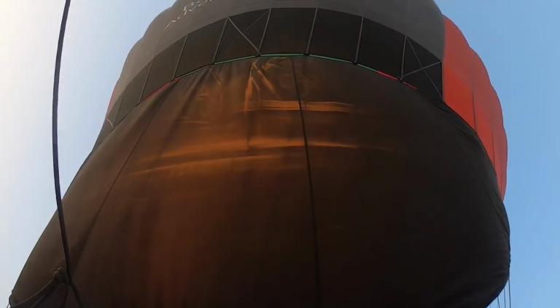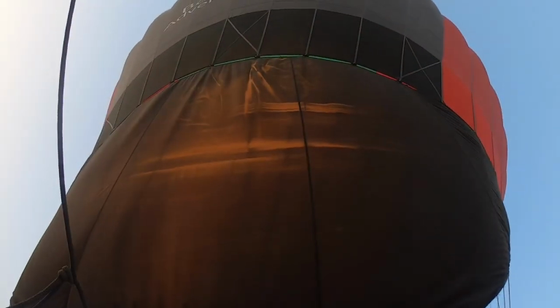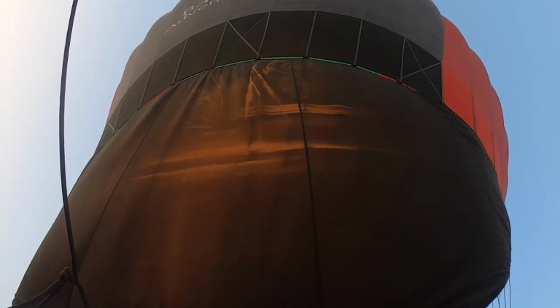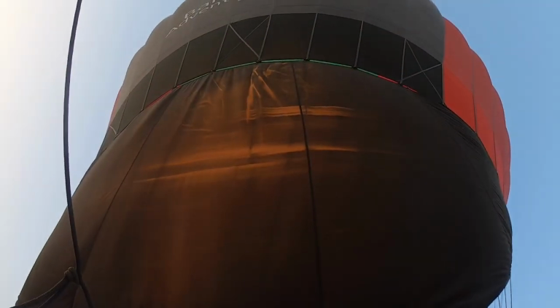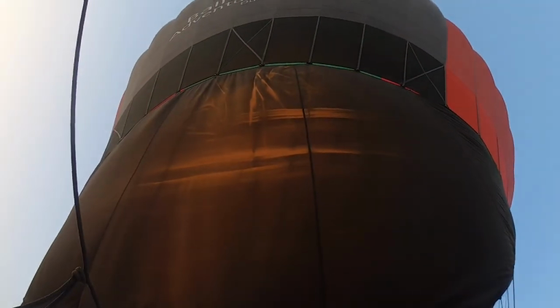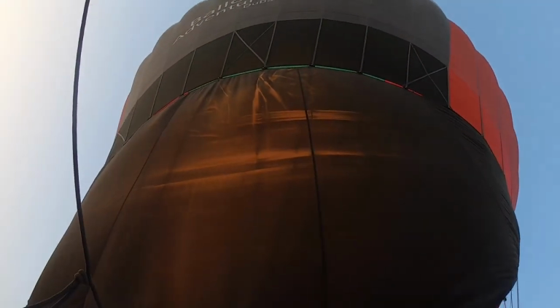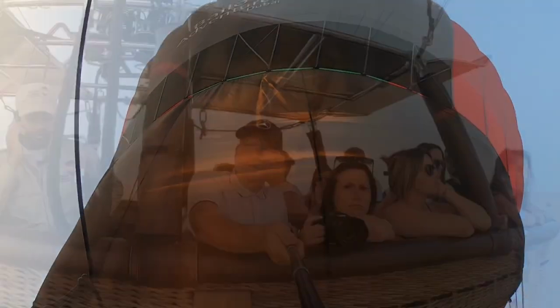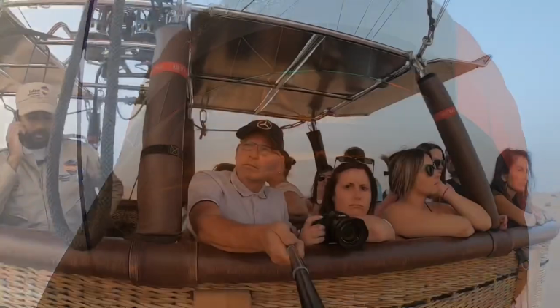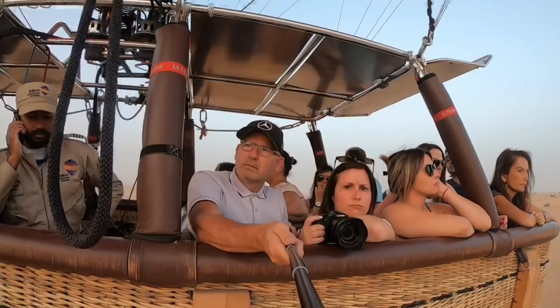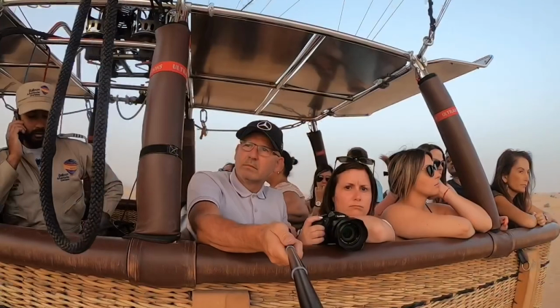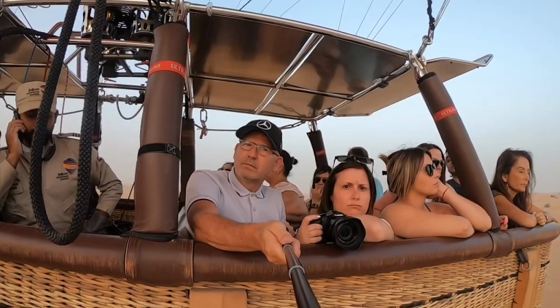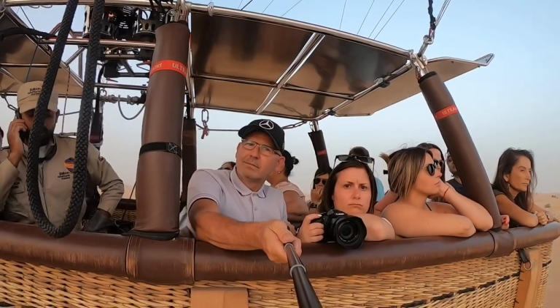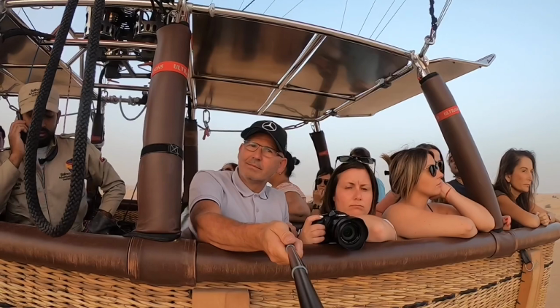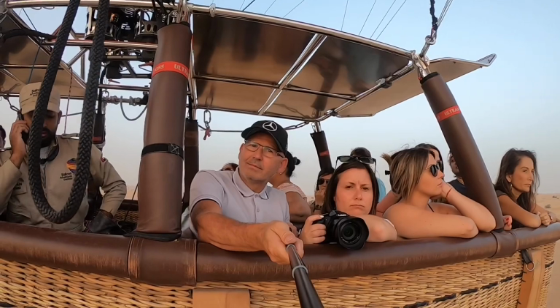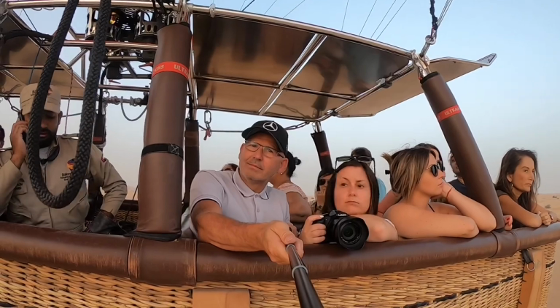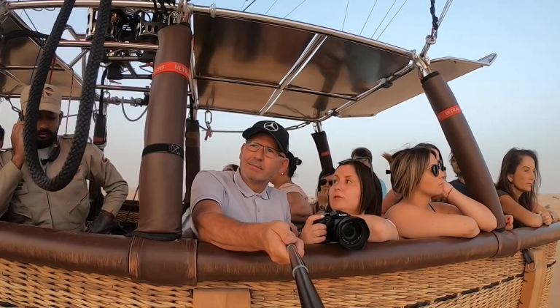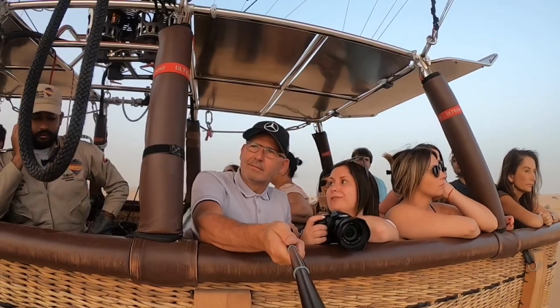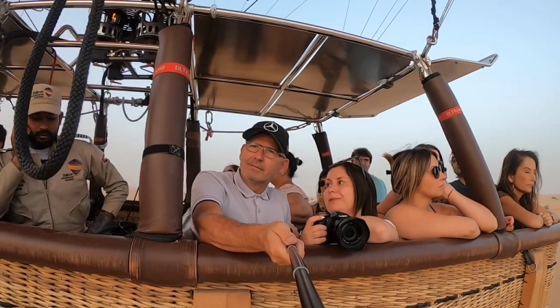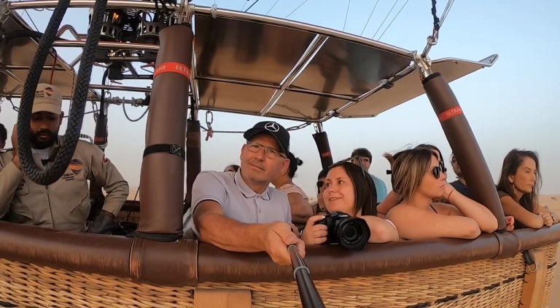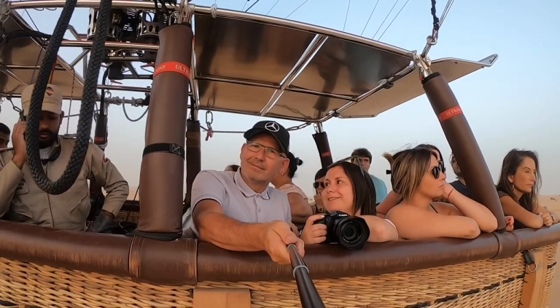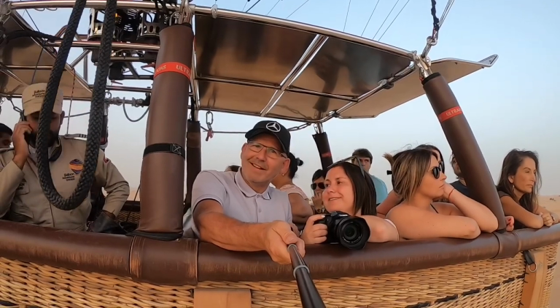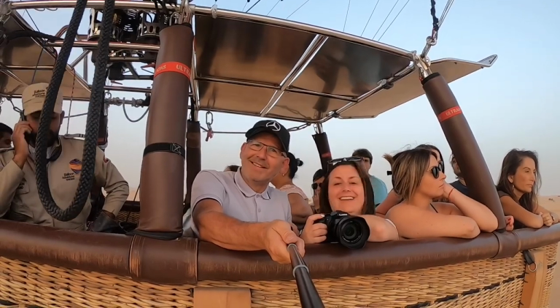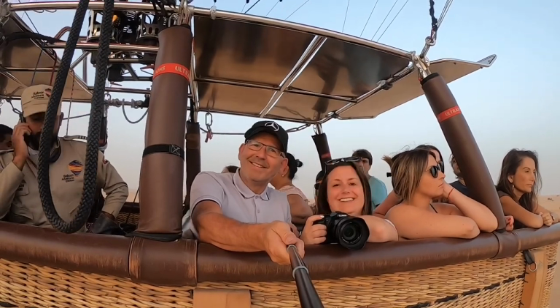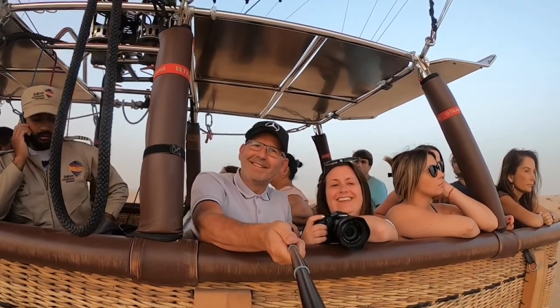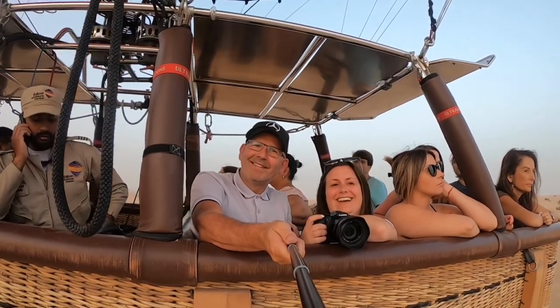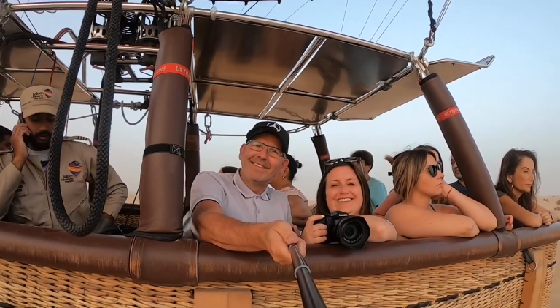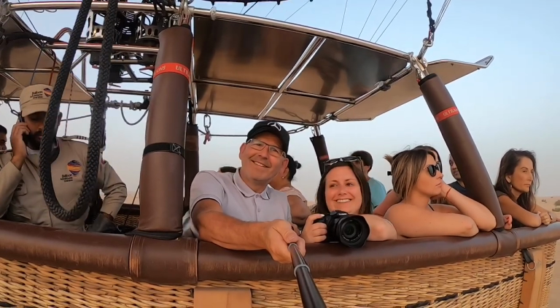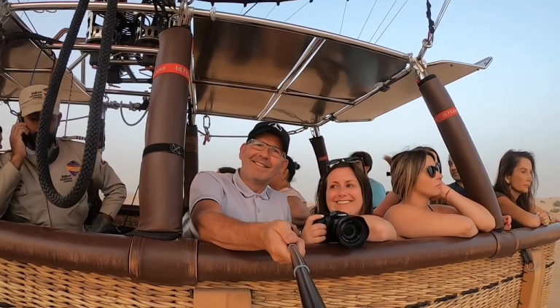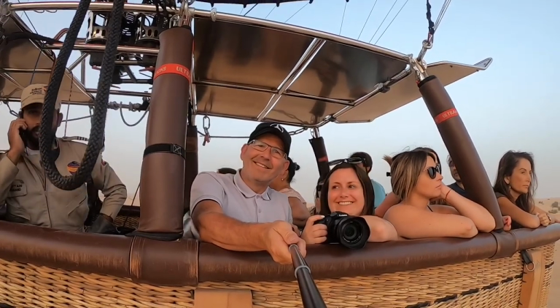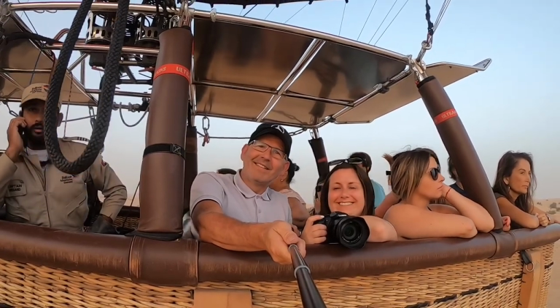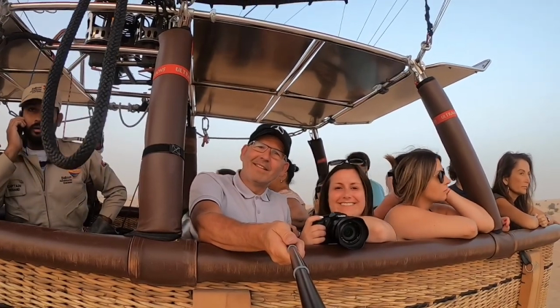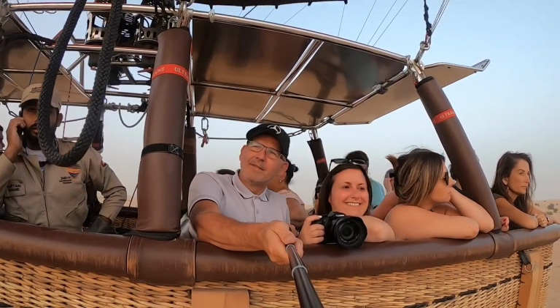It was just fascinating to look out at the desert views. Despite reaching quite a height, we never felt nervous.